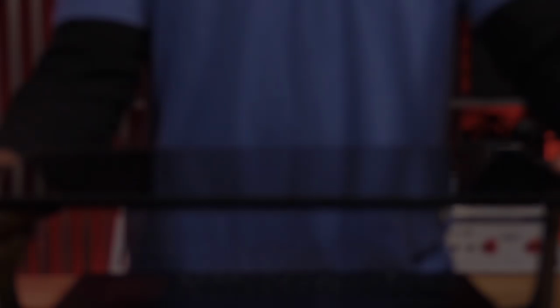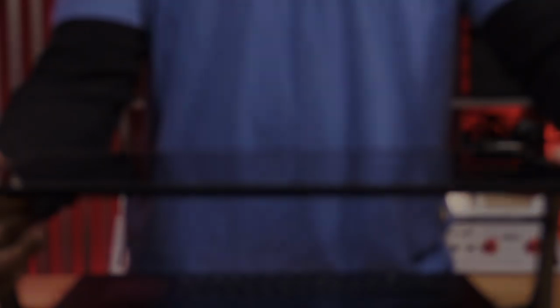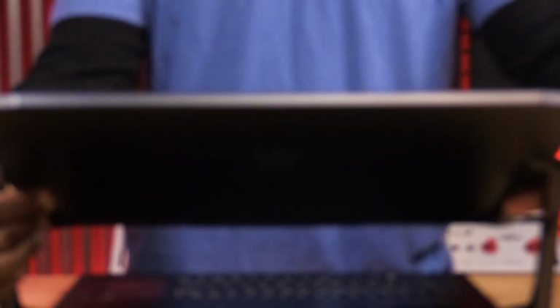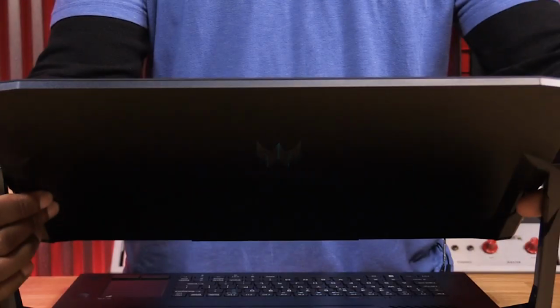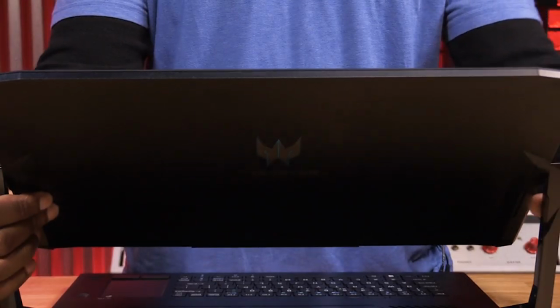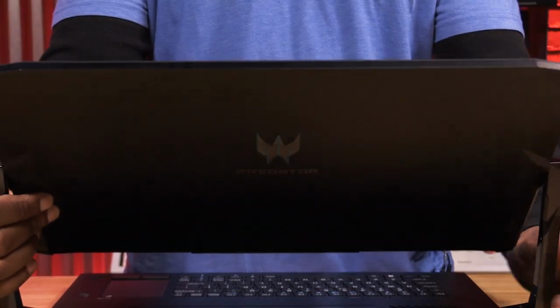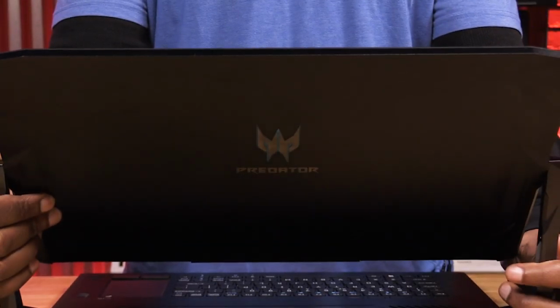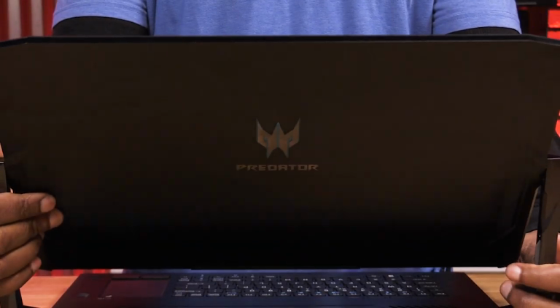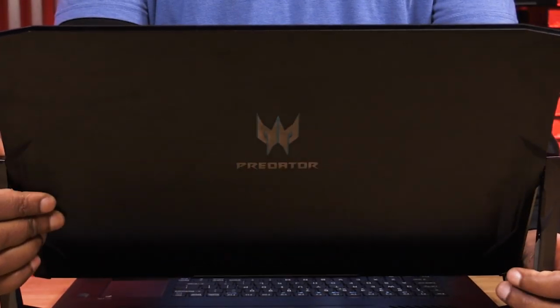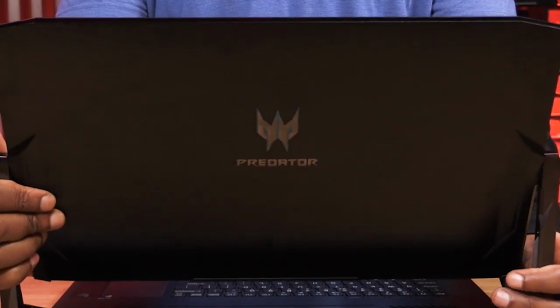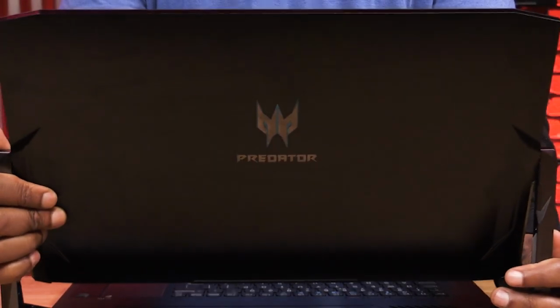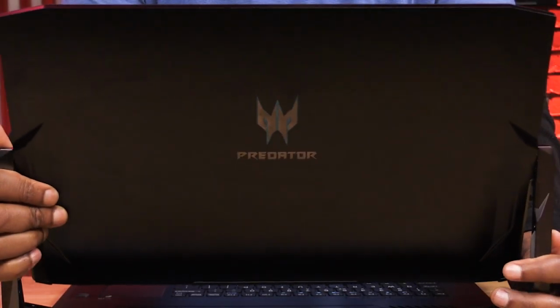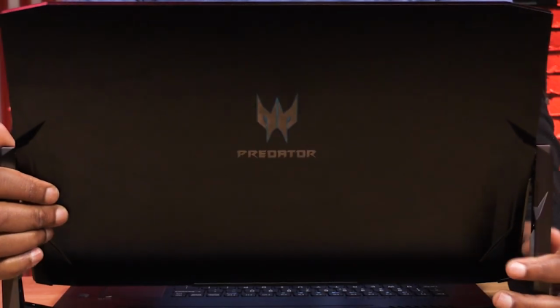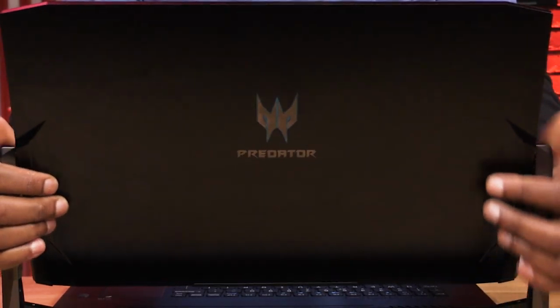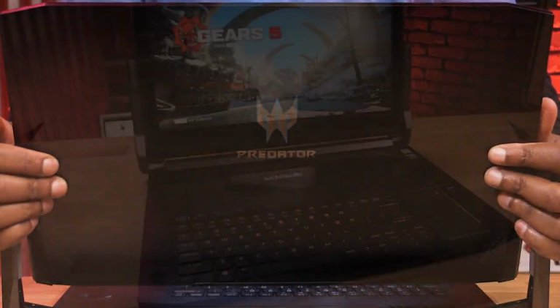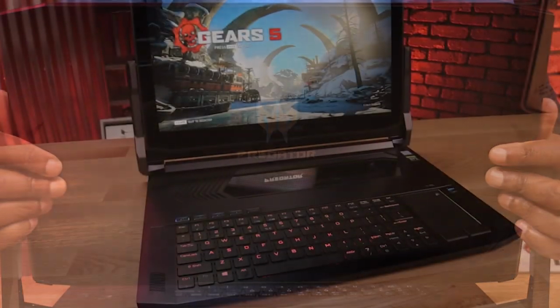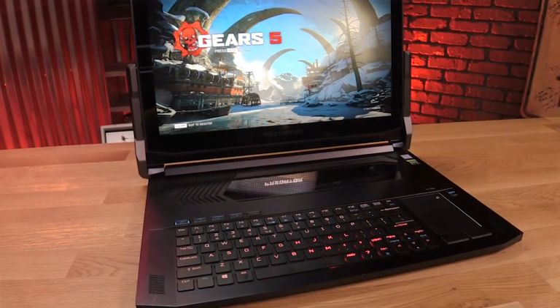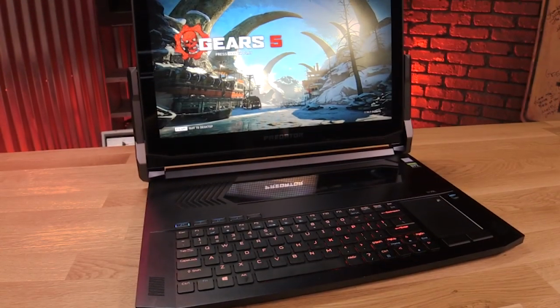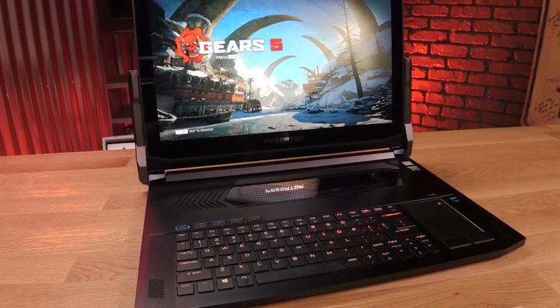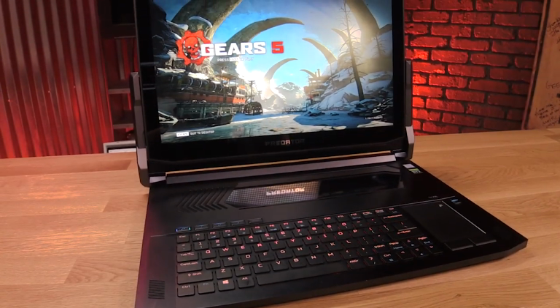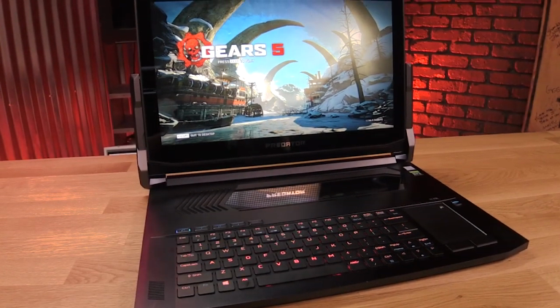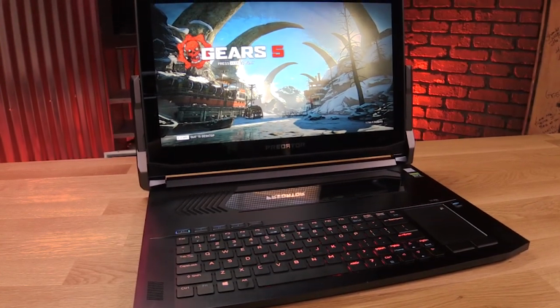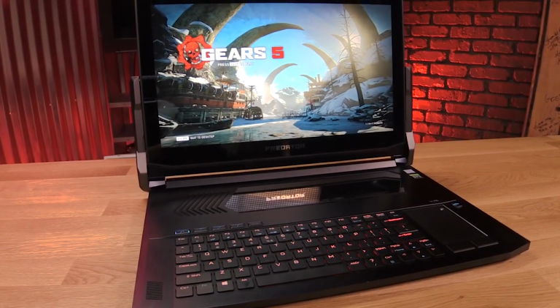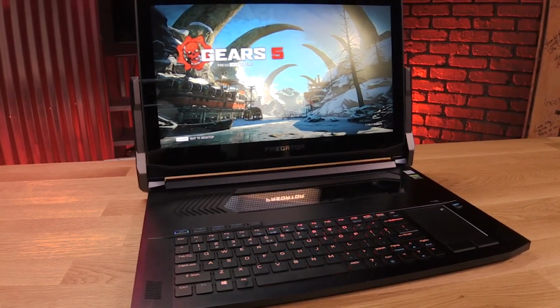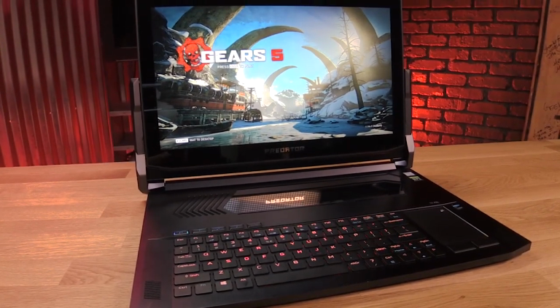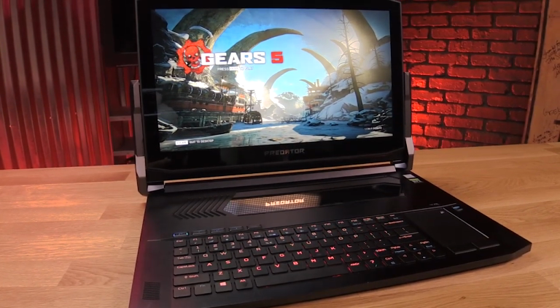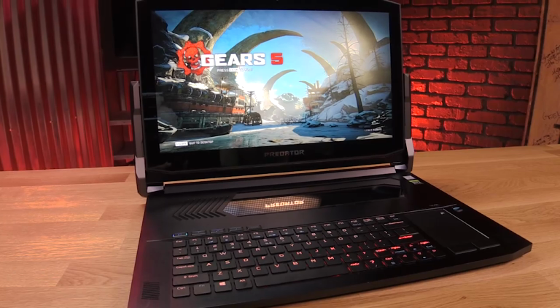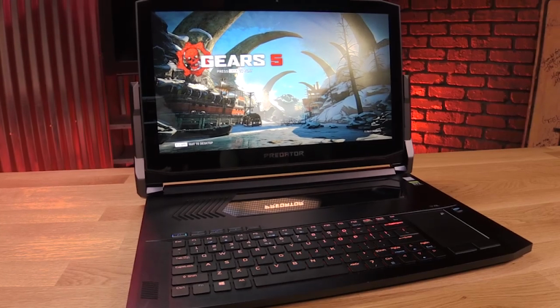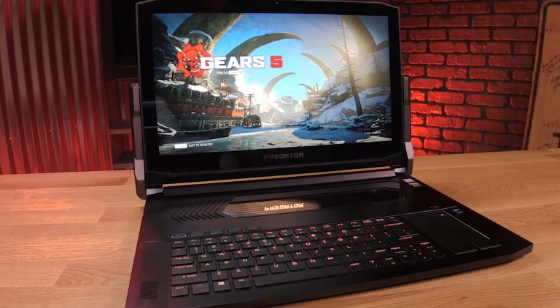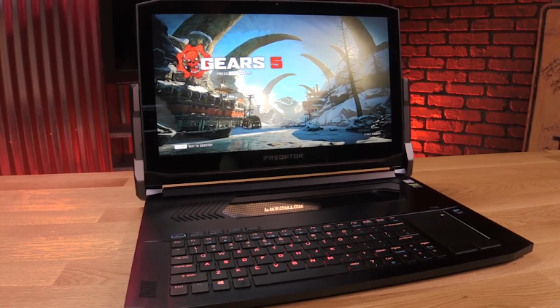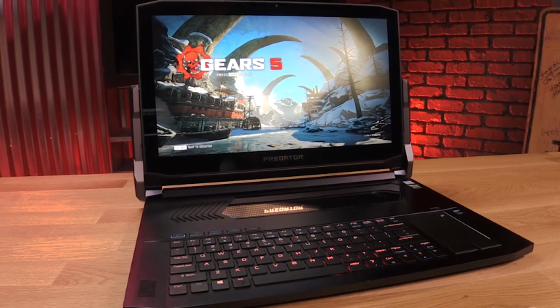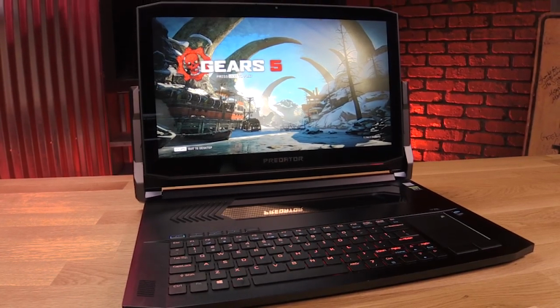This week on Hands on Tech, I got my hands on a beast of a laptop. You just have to check this out.